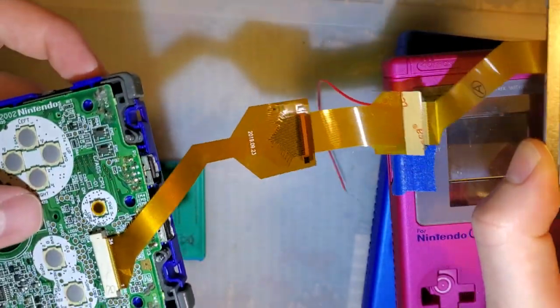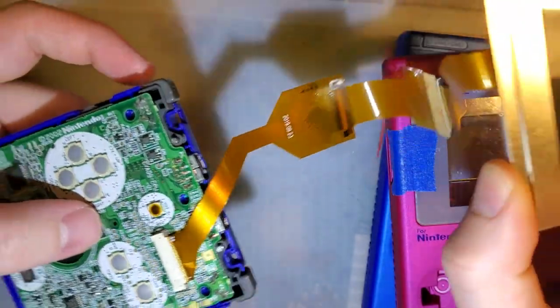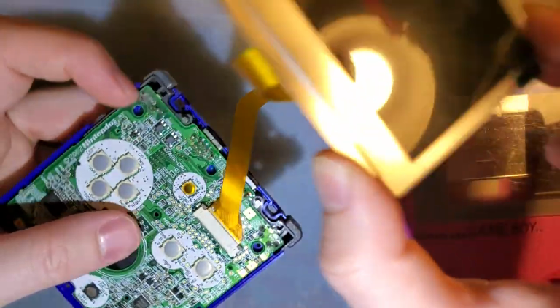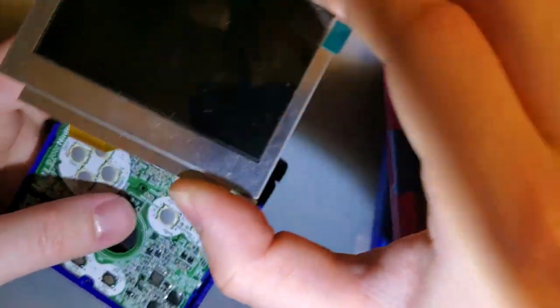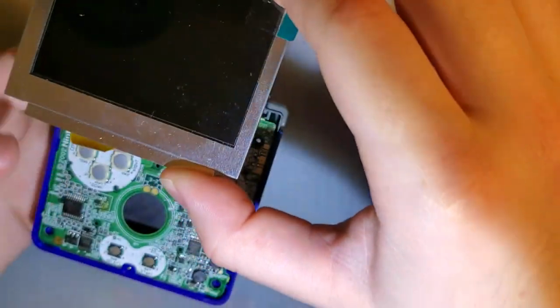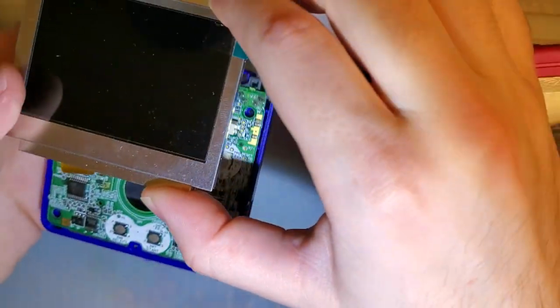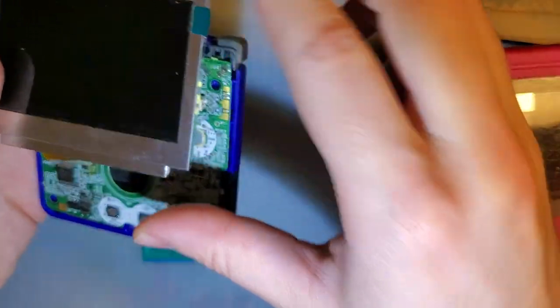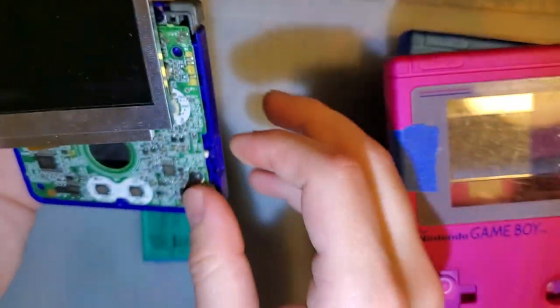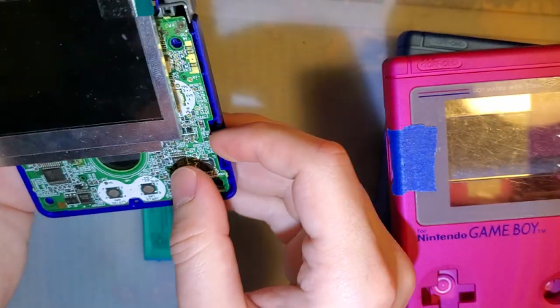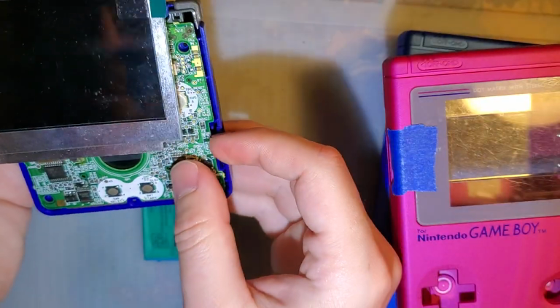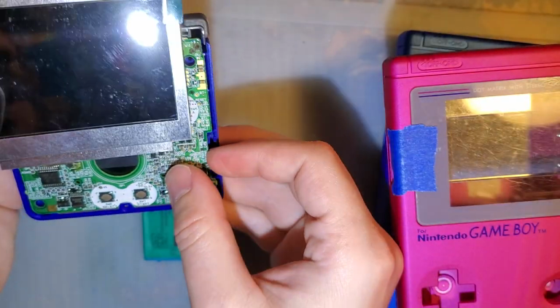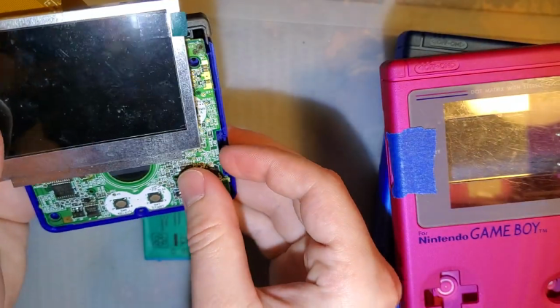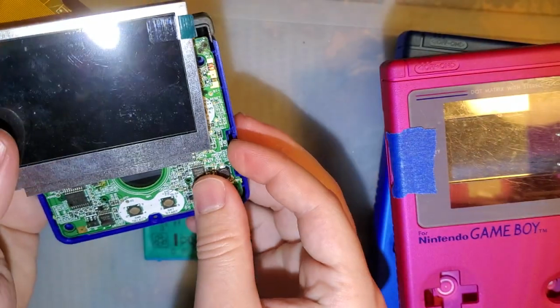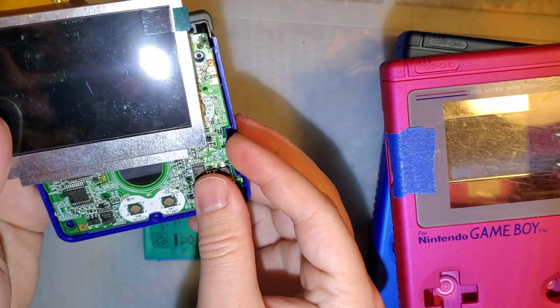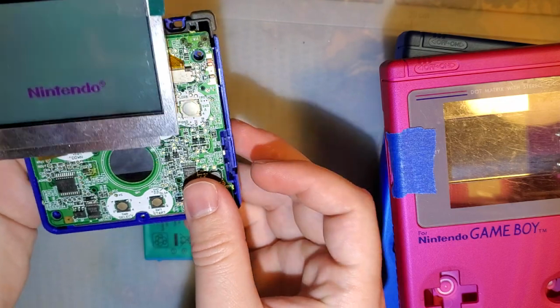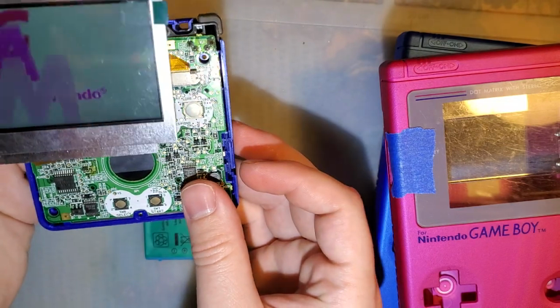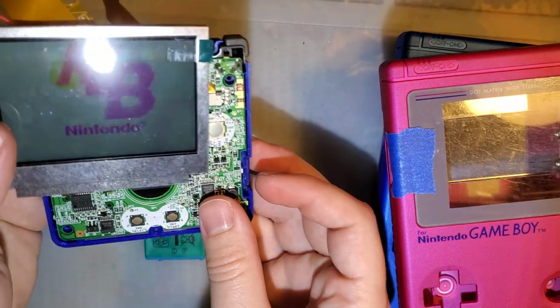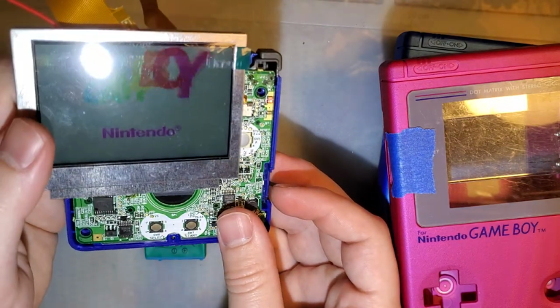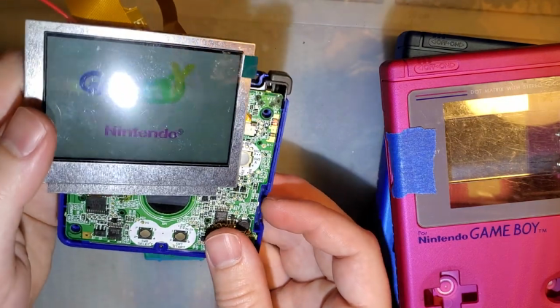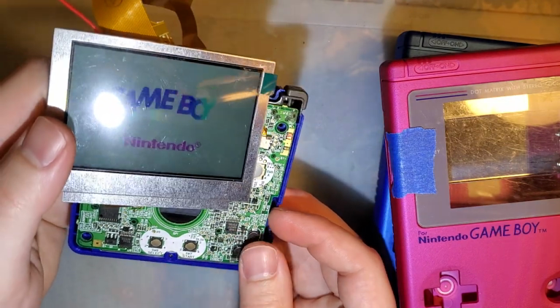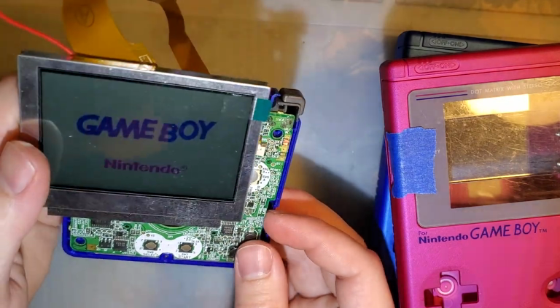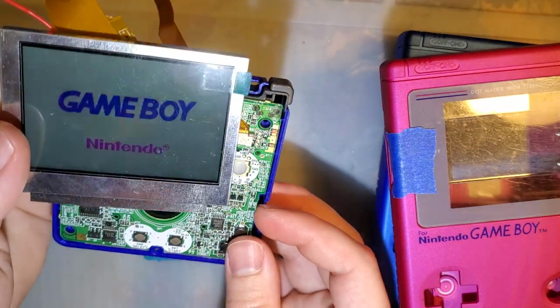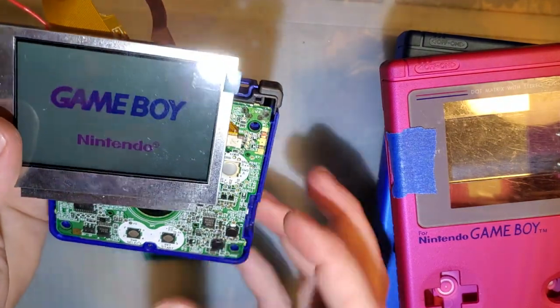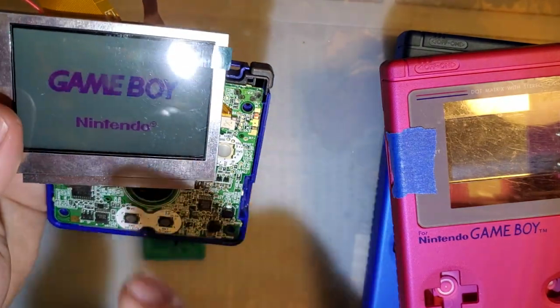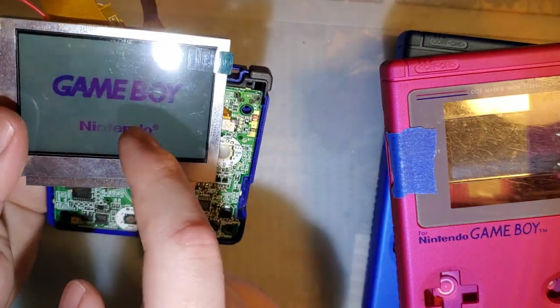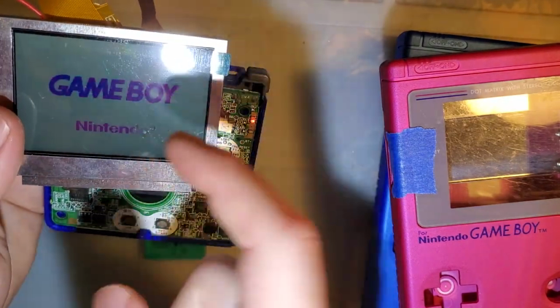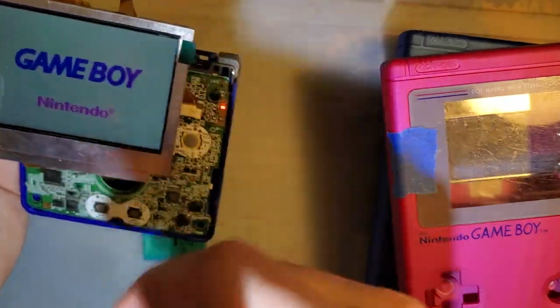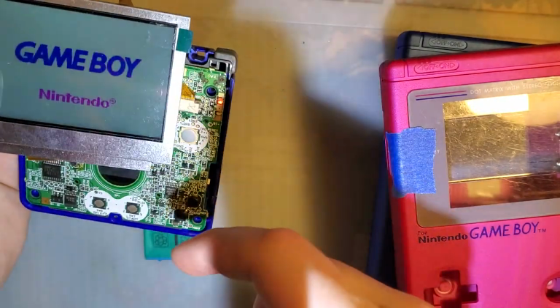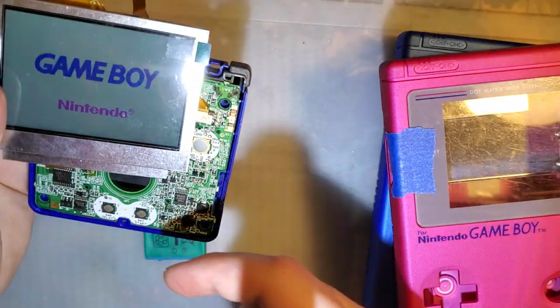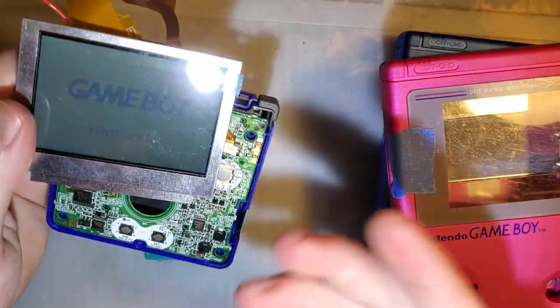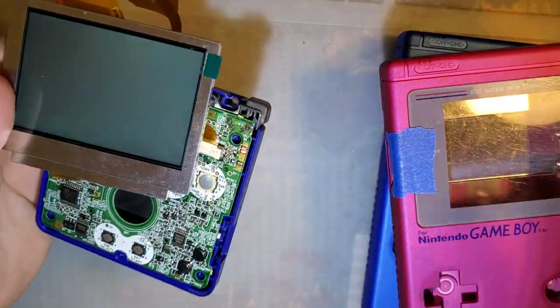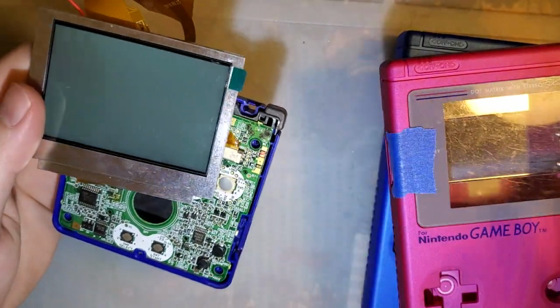The battery in this console is pretty much dead, so that's why it's off — it keeps turning off. If you just plug the screen directly in, there's no backlight.